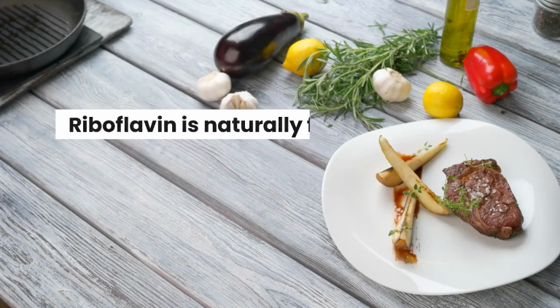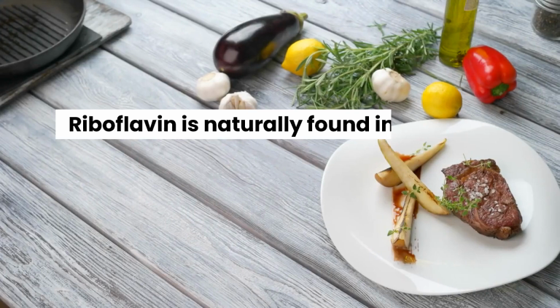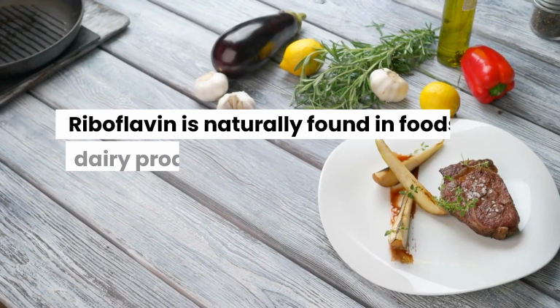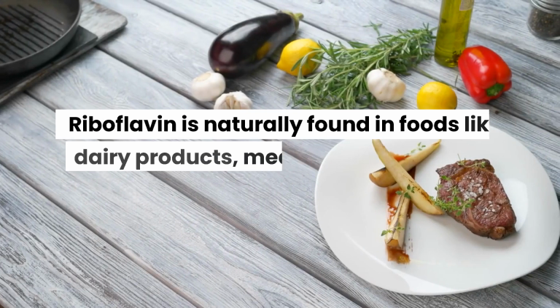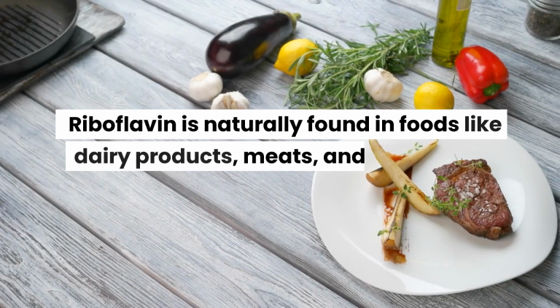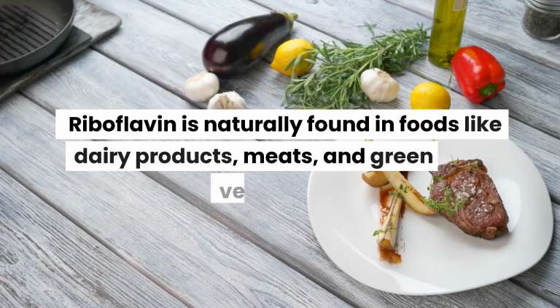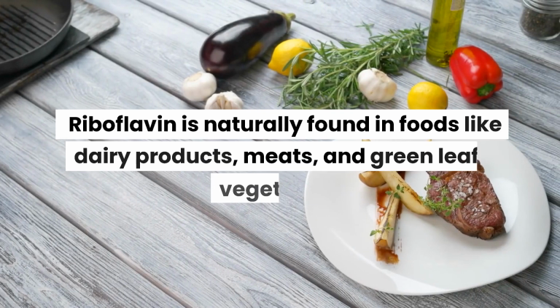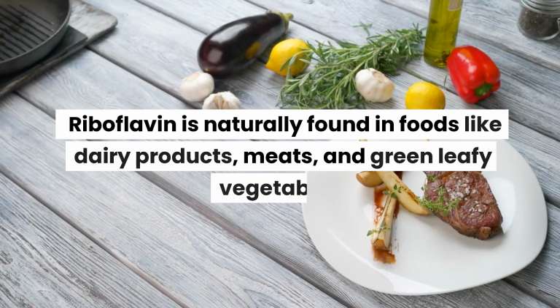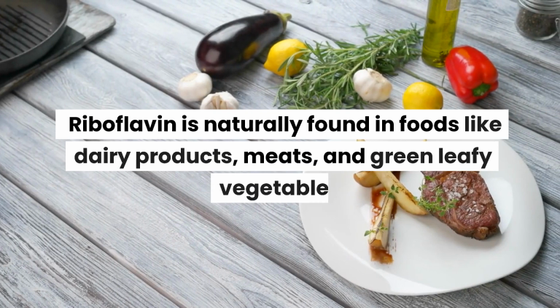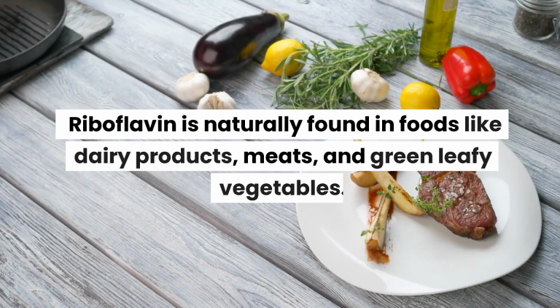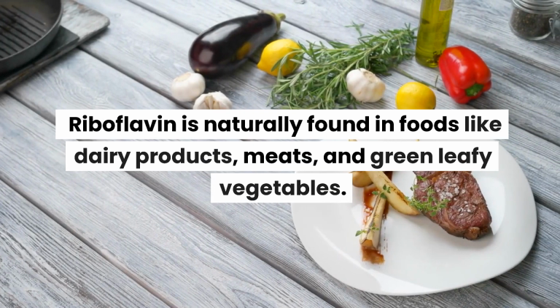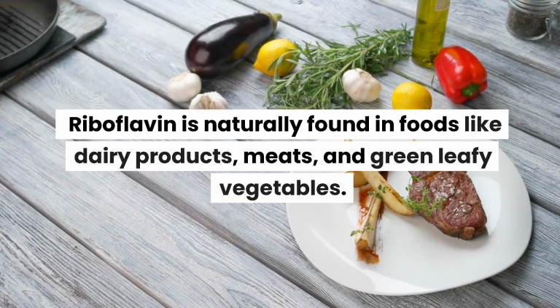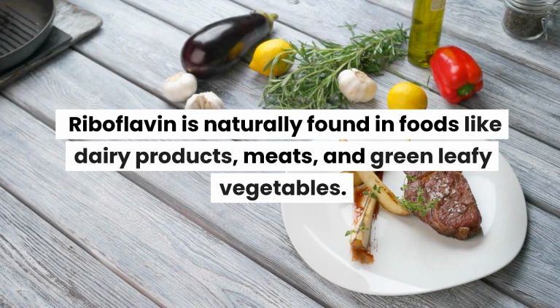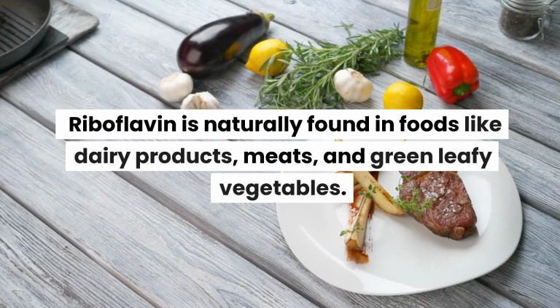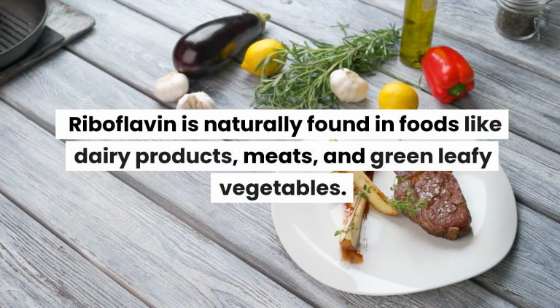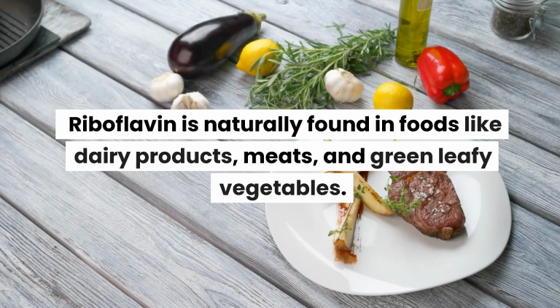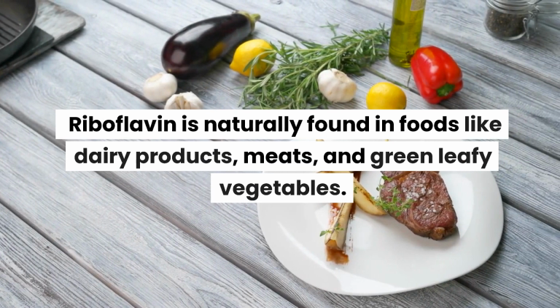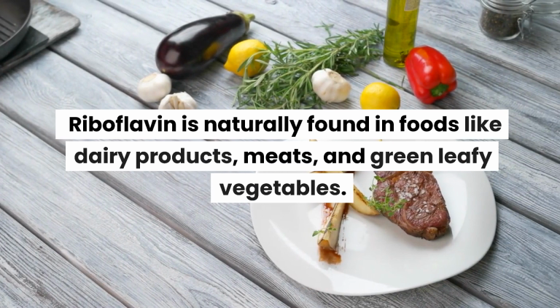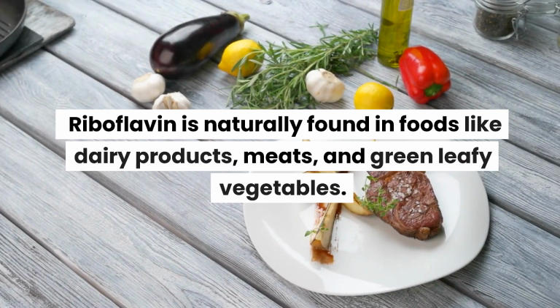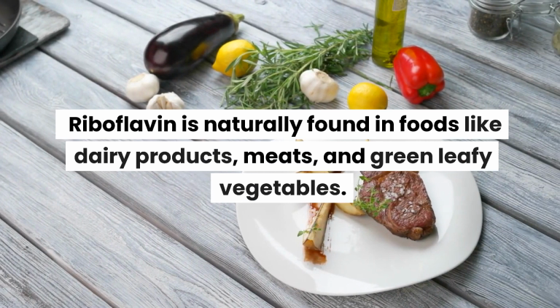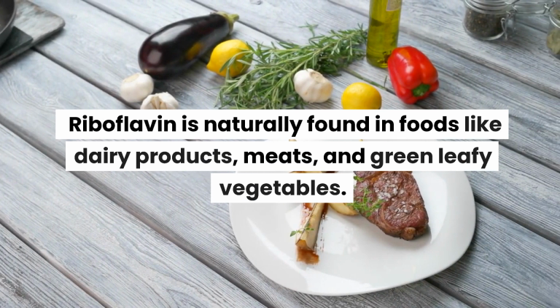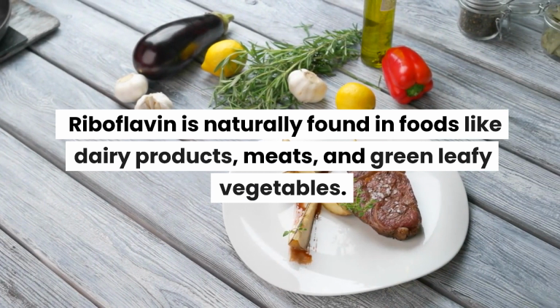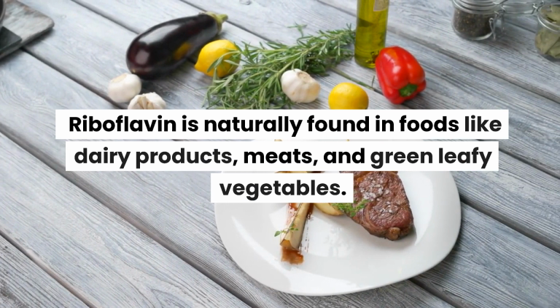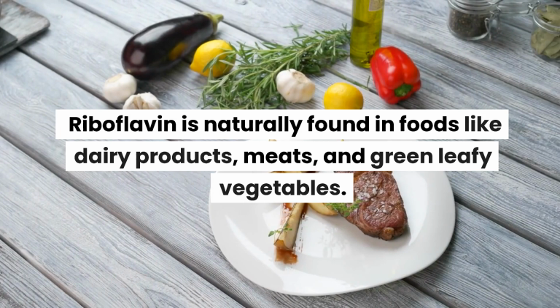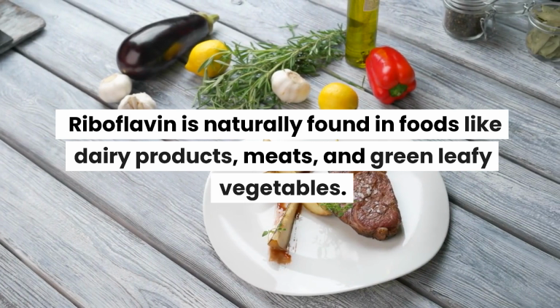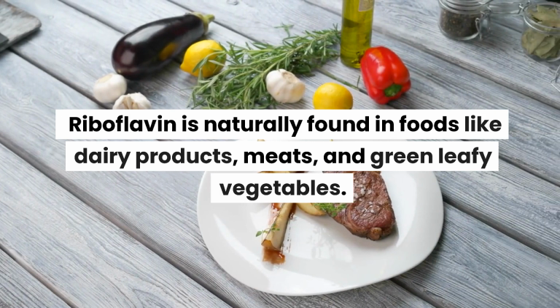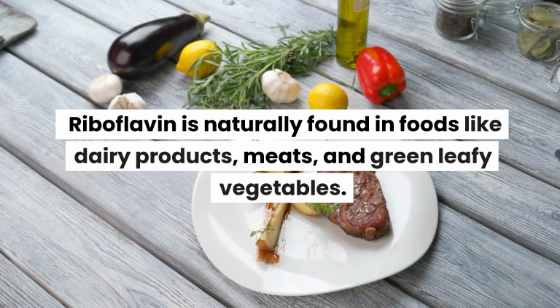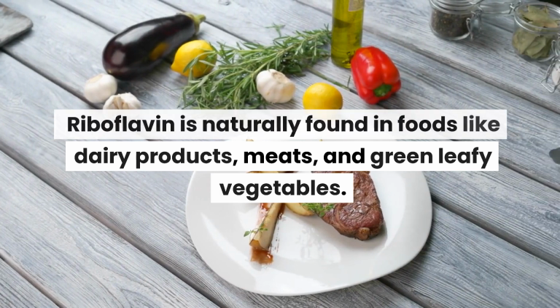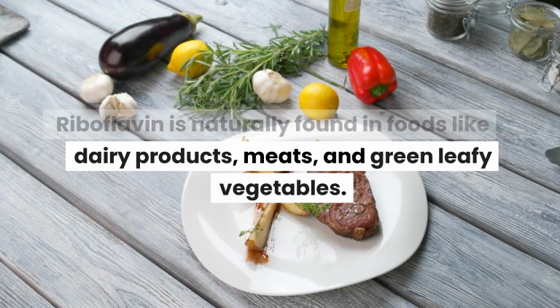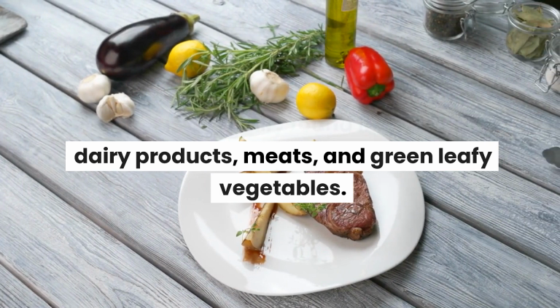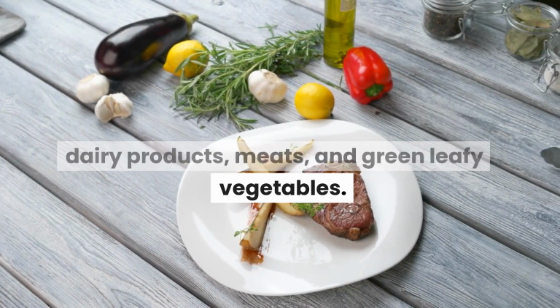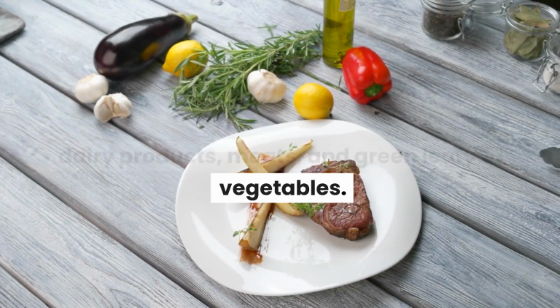Riboflavin is naturally found in foods like dairy products, meats, and green leafy vegetables.